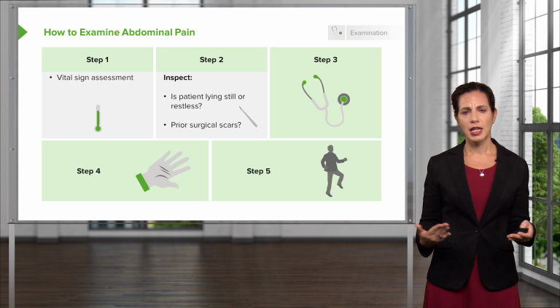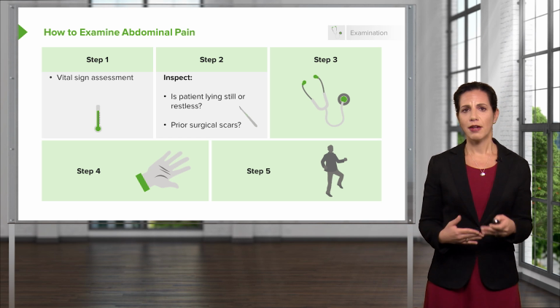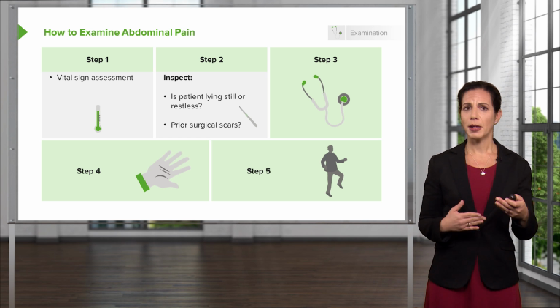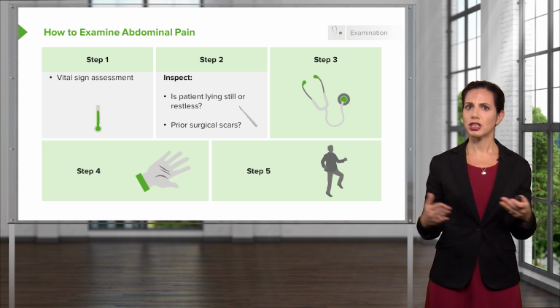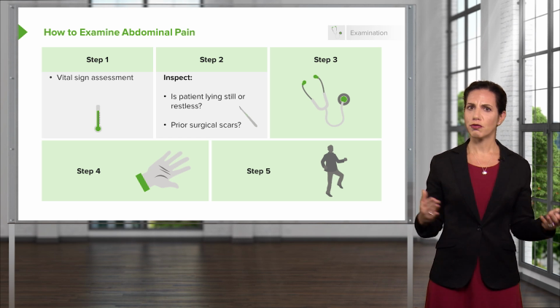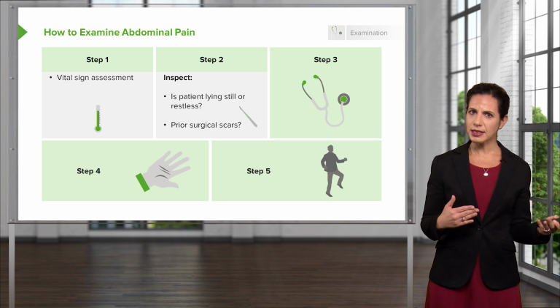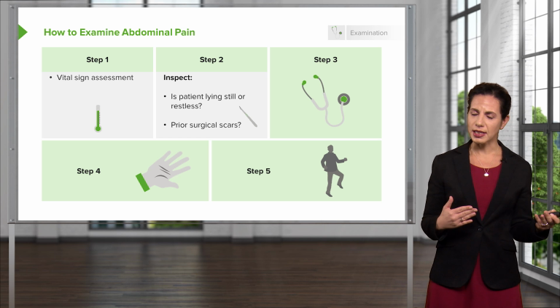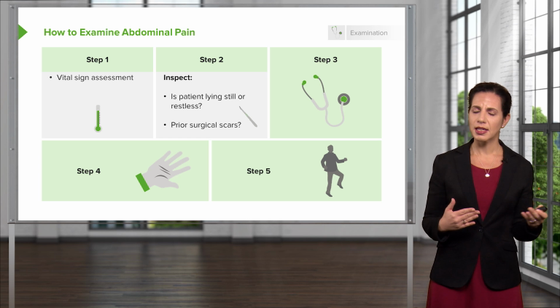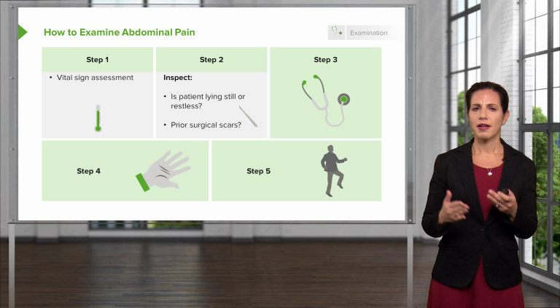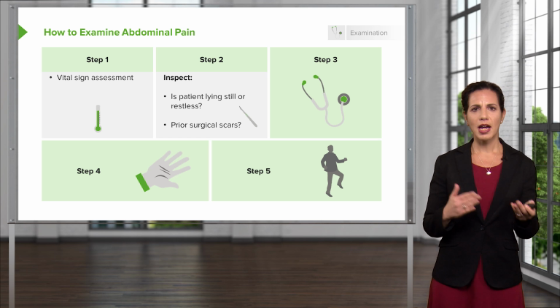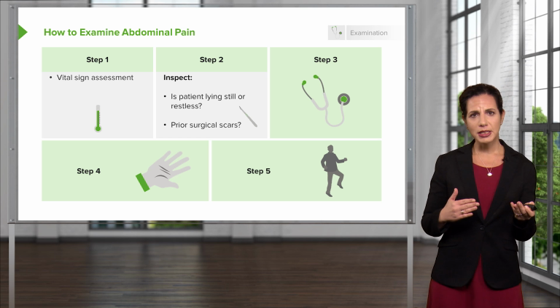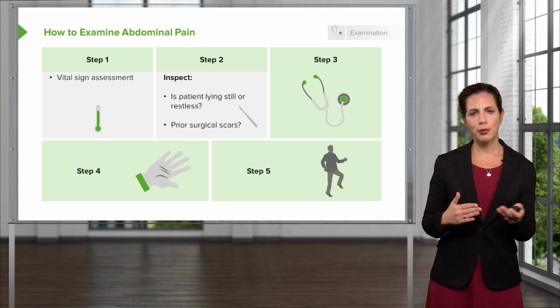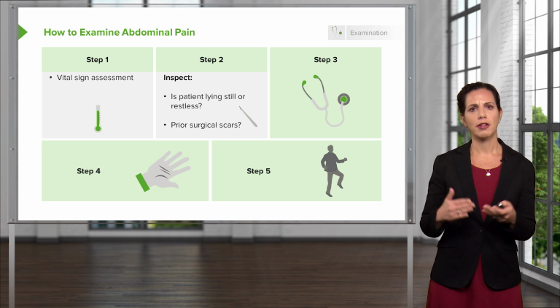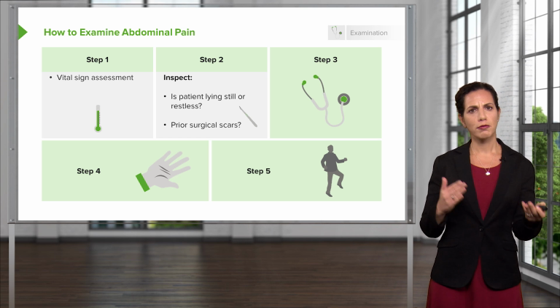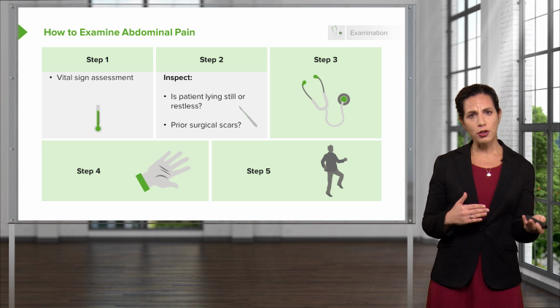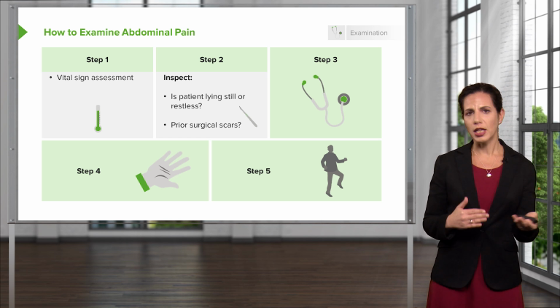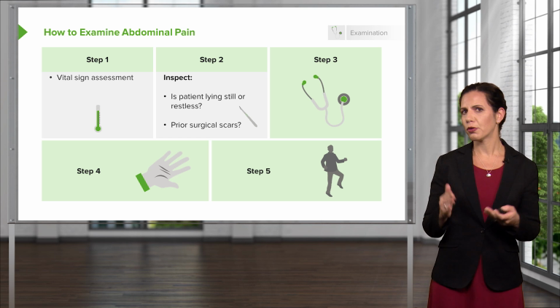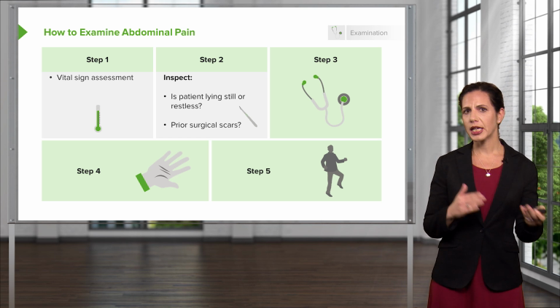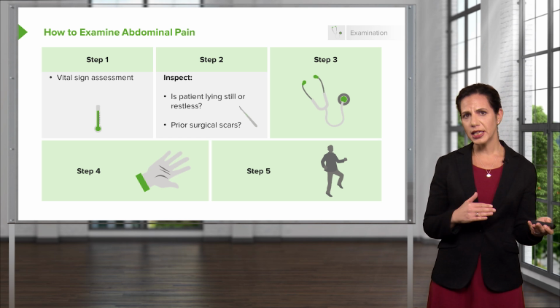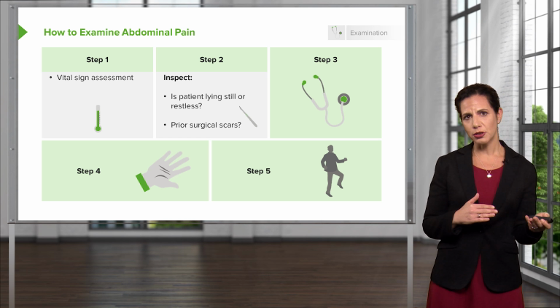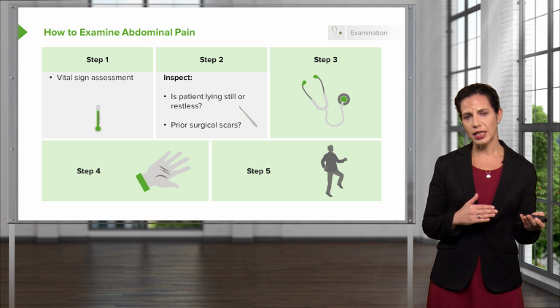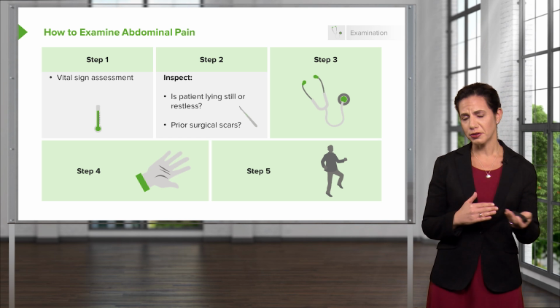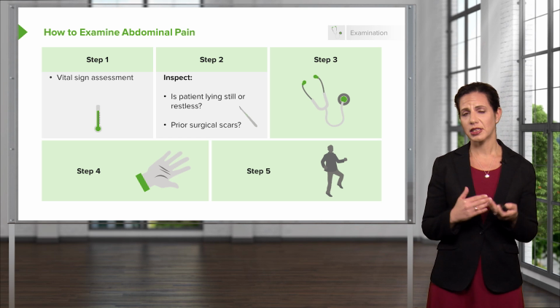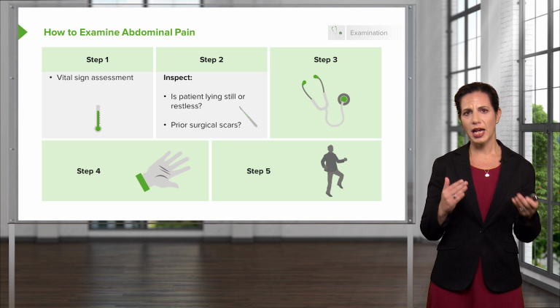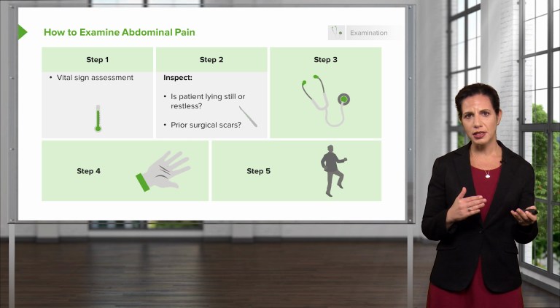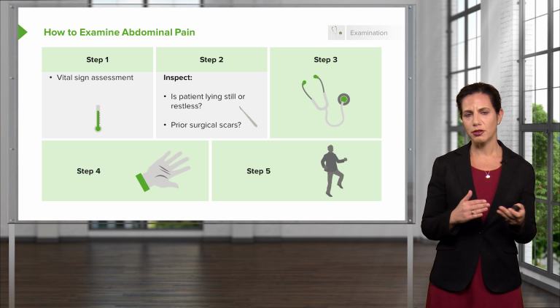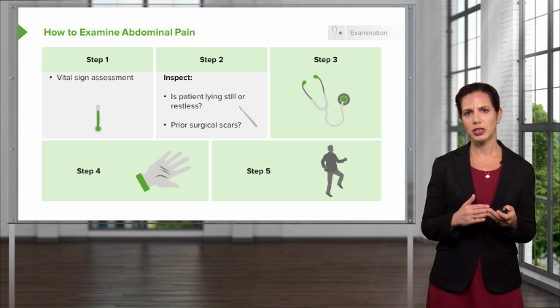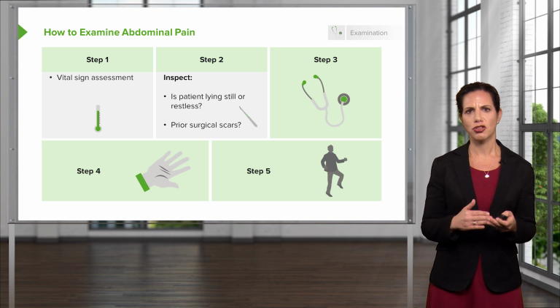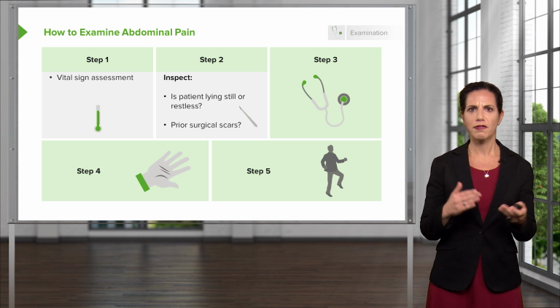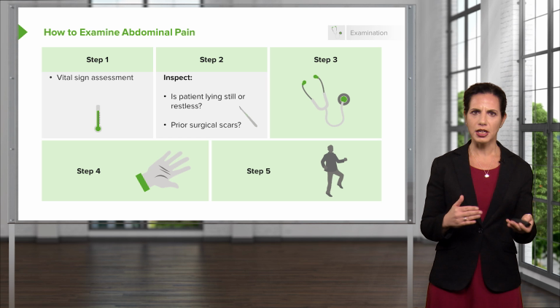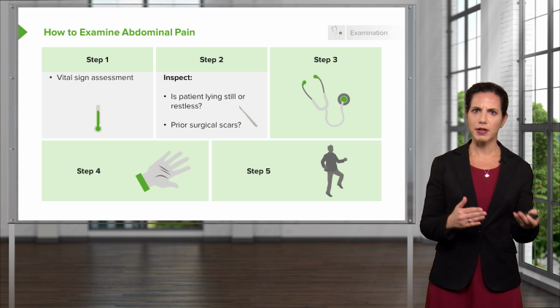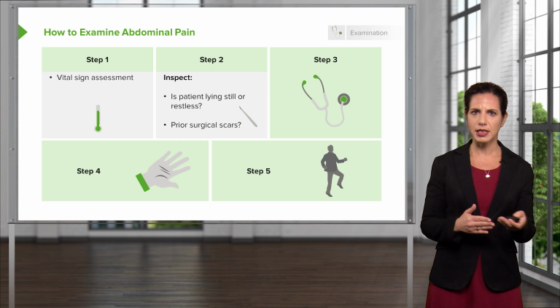If the patient is restless, that might support renal colic or a kidney stone diagnosis. Classically, those patients are very restless.